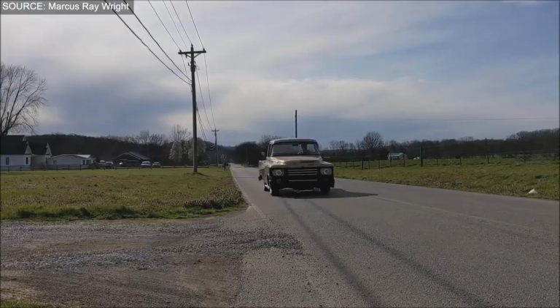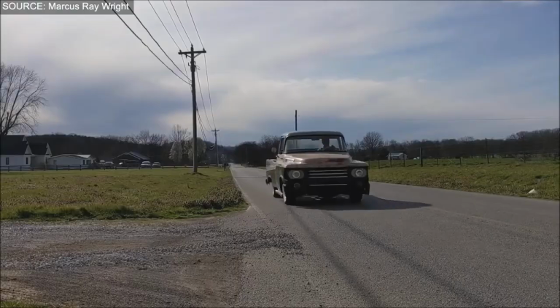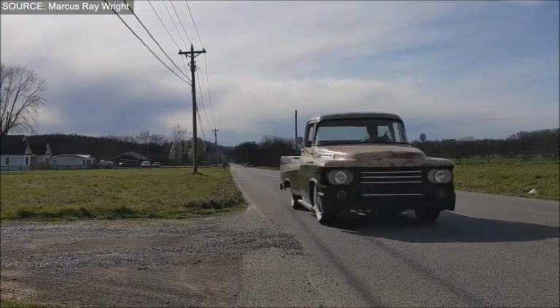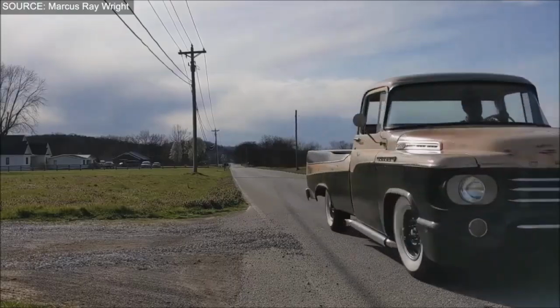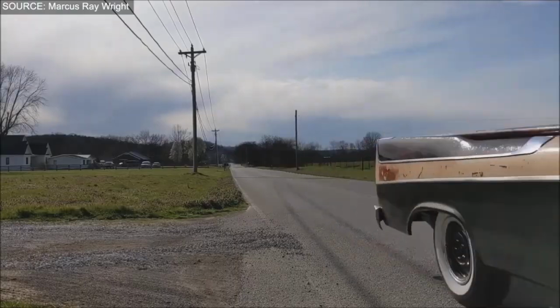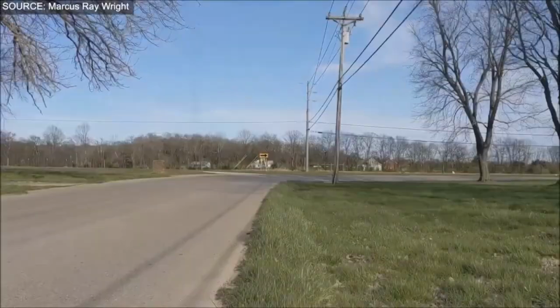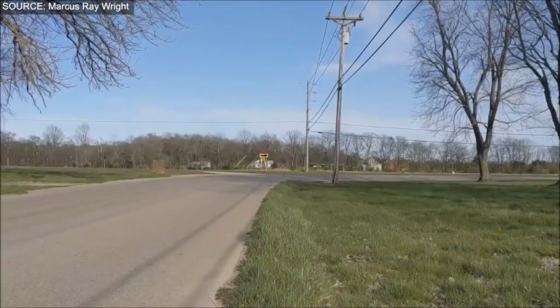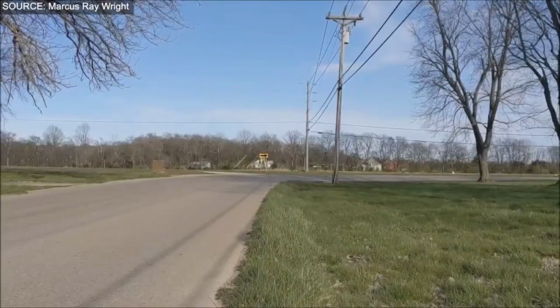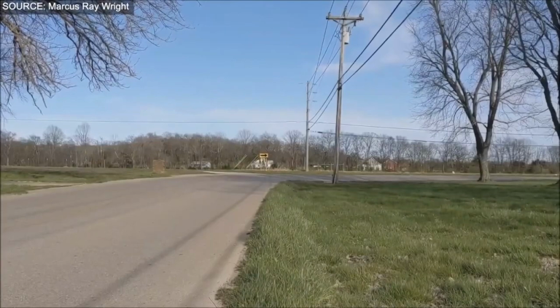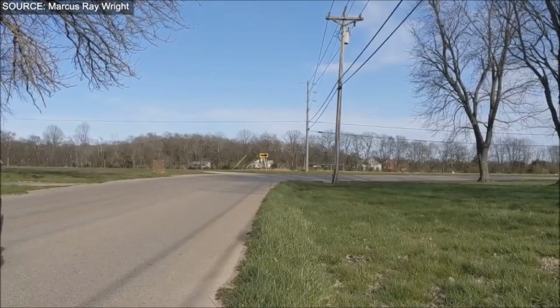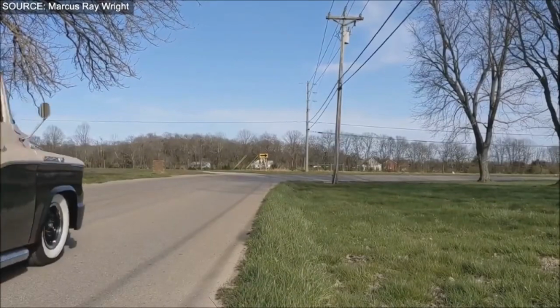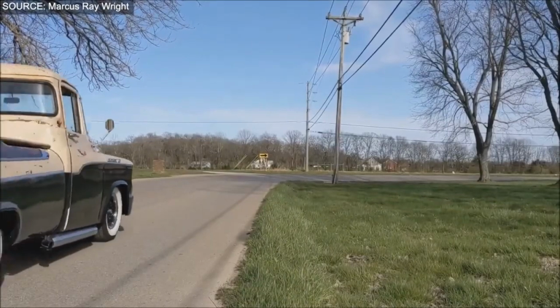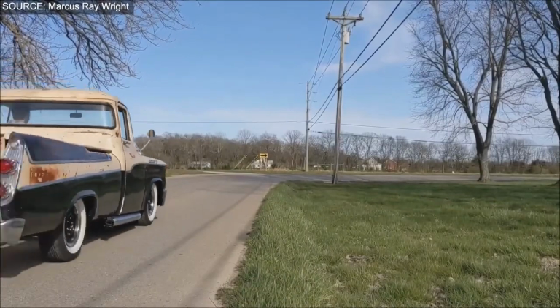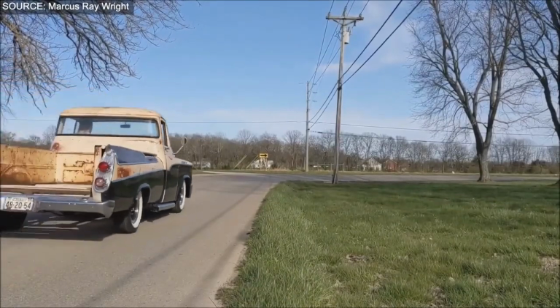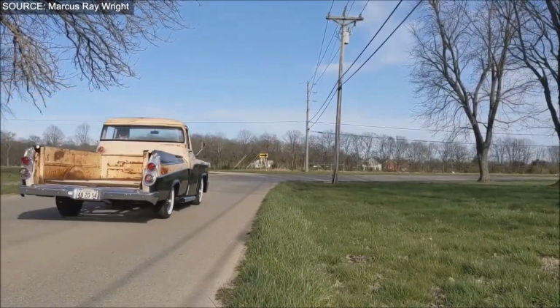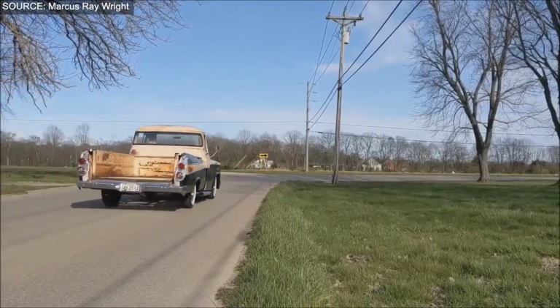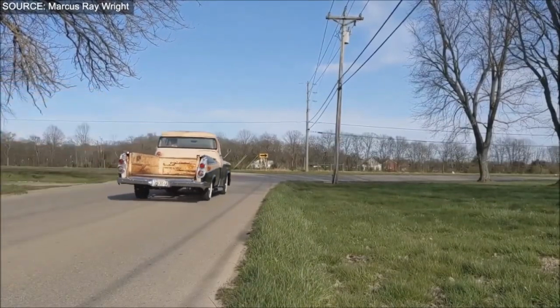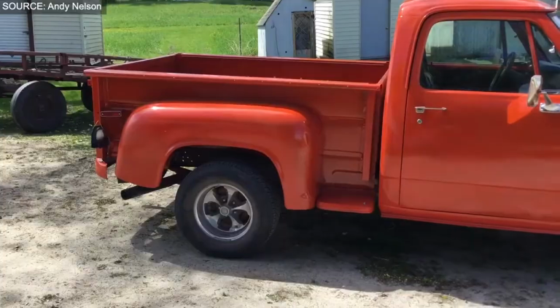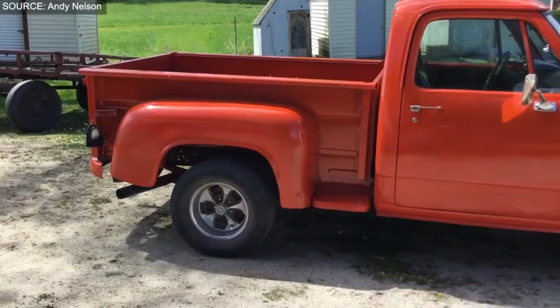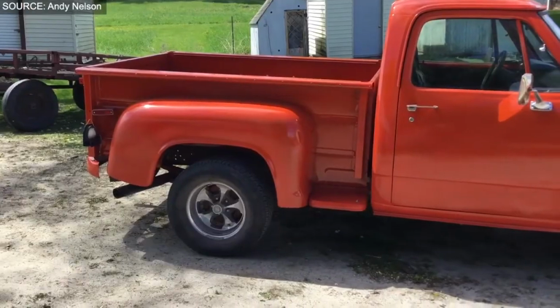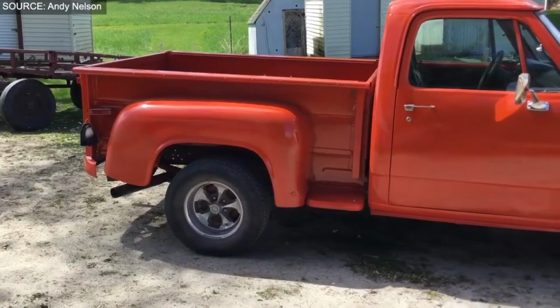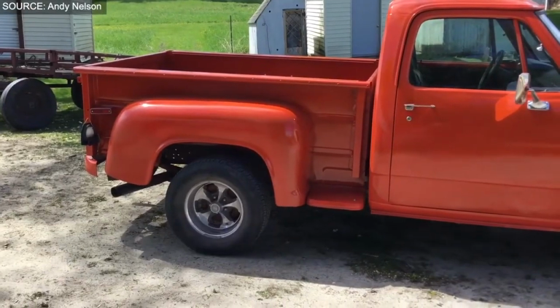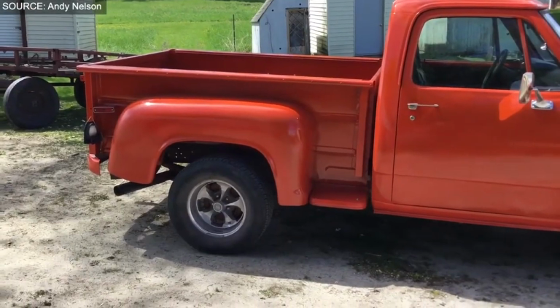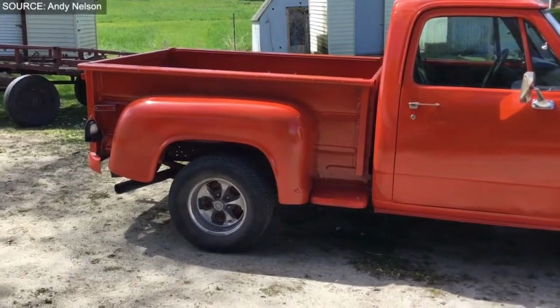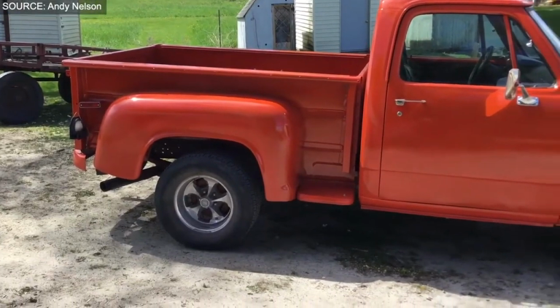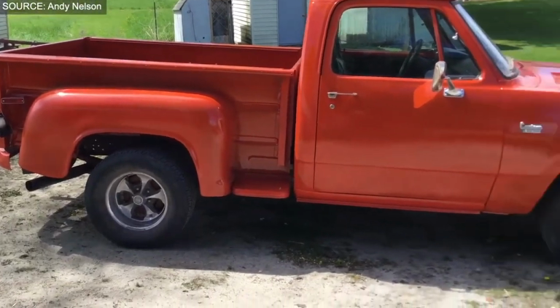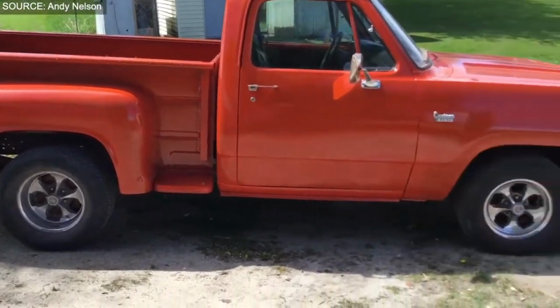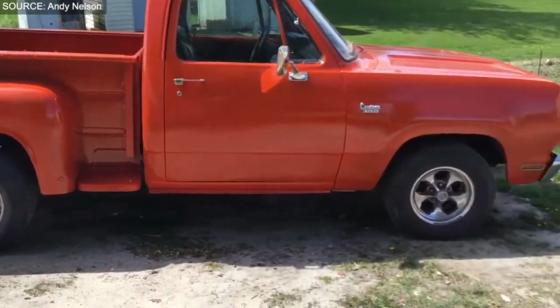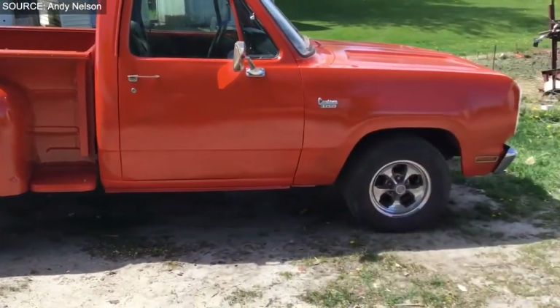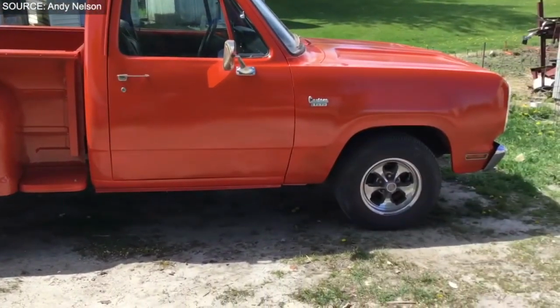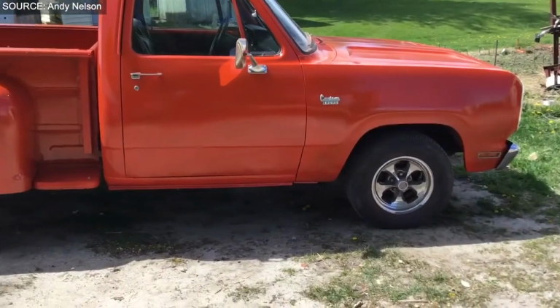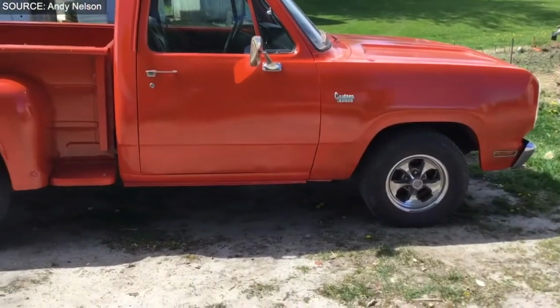Before we really get going, why not consider hitting the subscribe button so you get to virtually experience driving your favorite Dodge trucks?